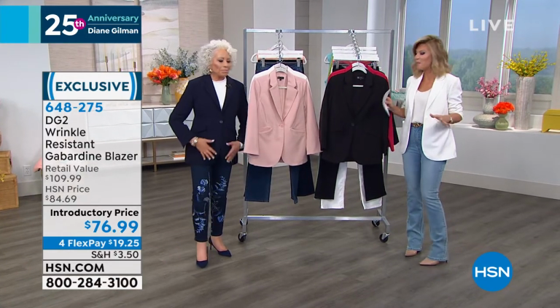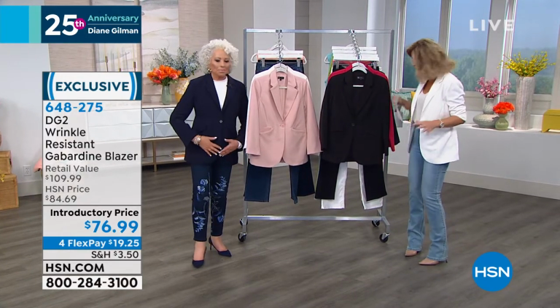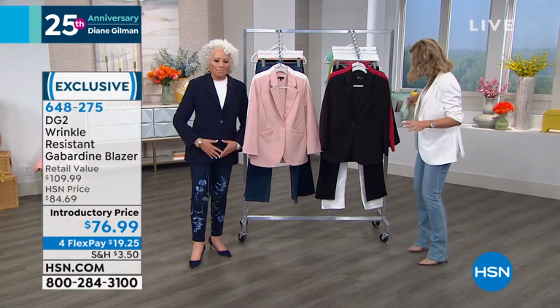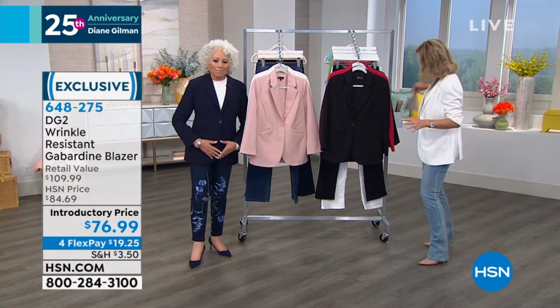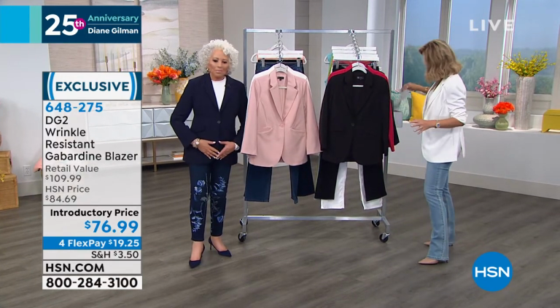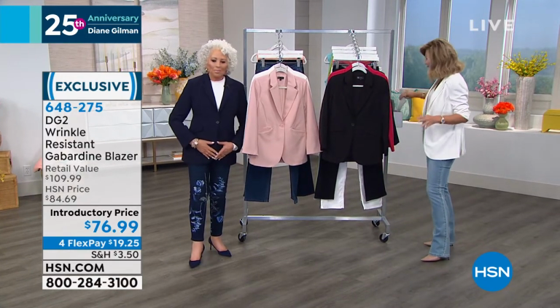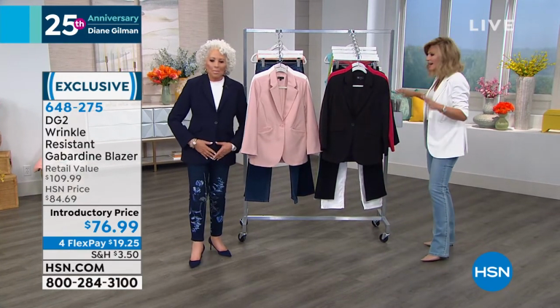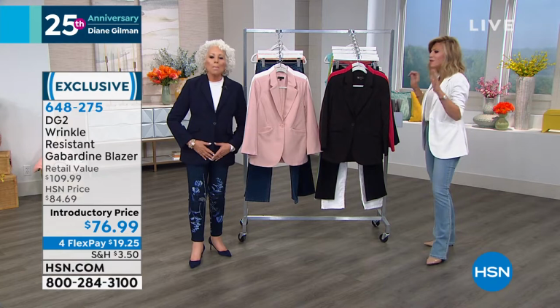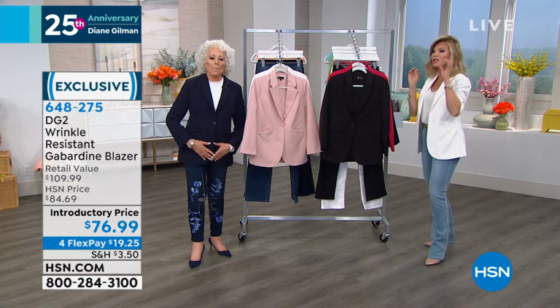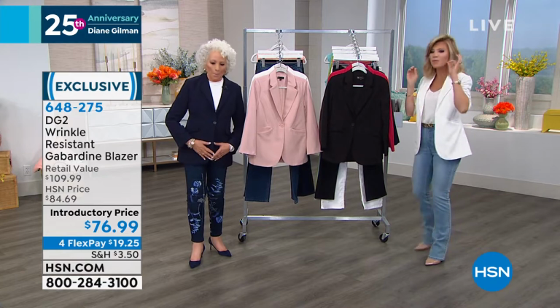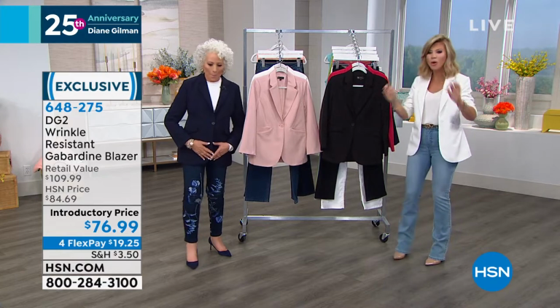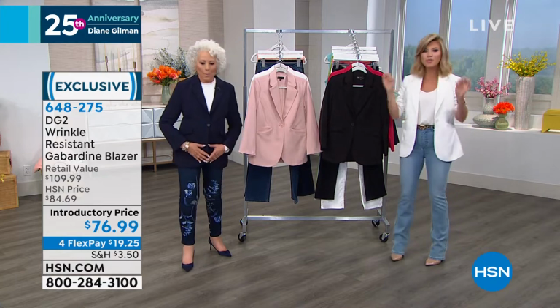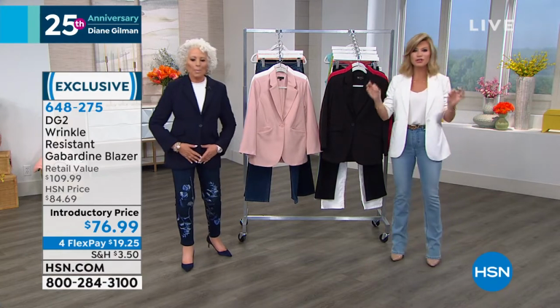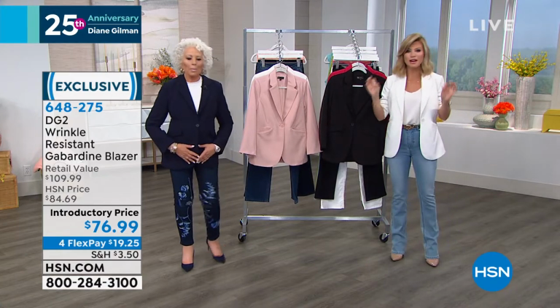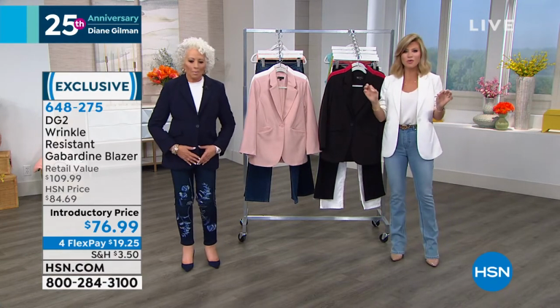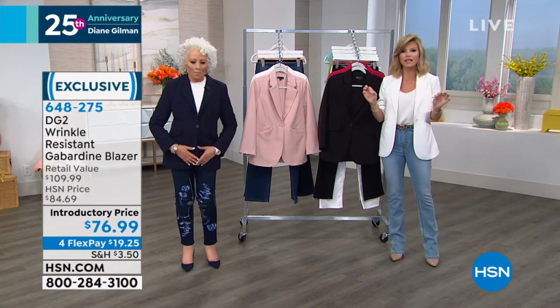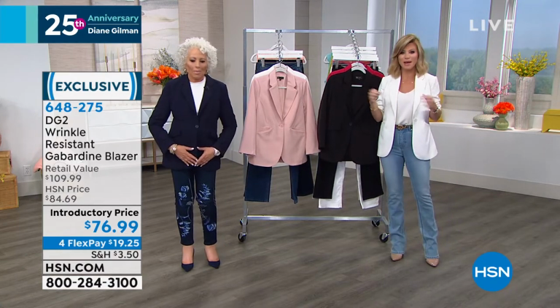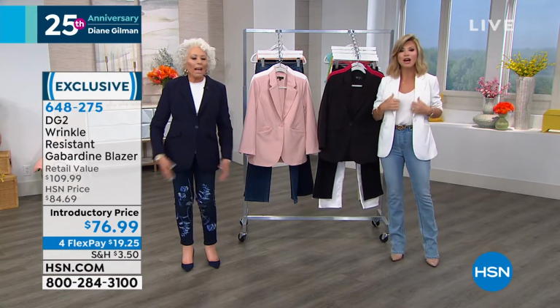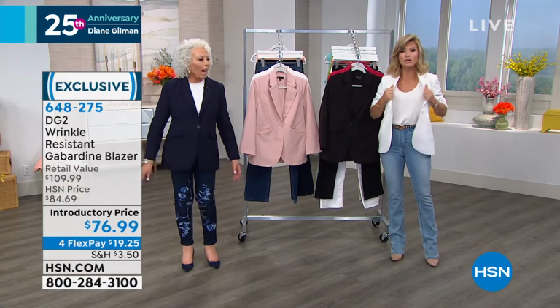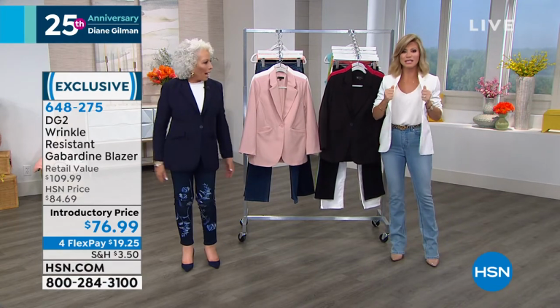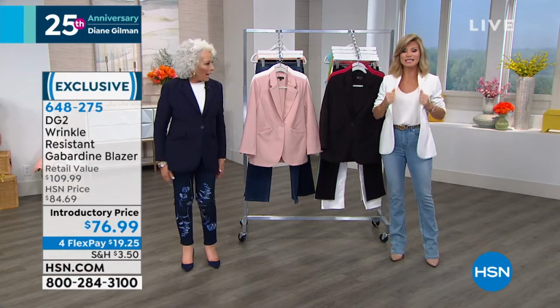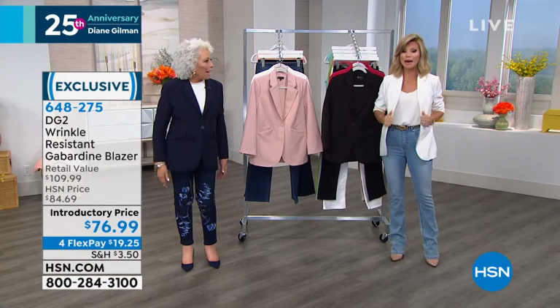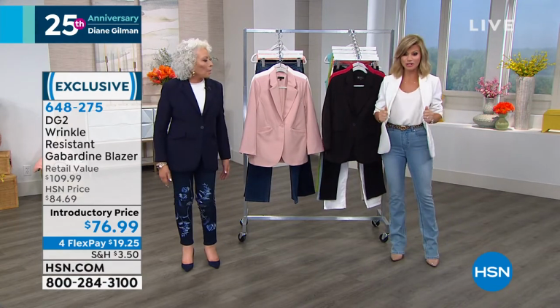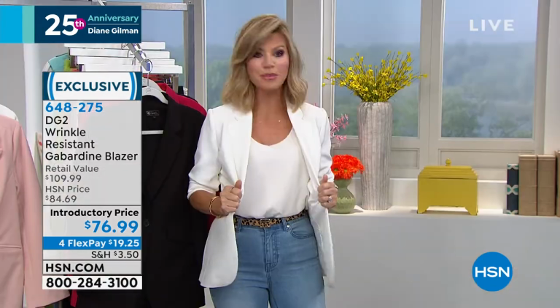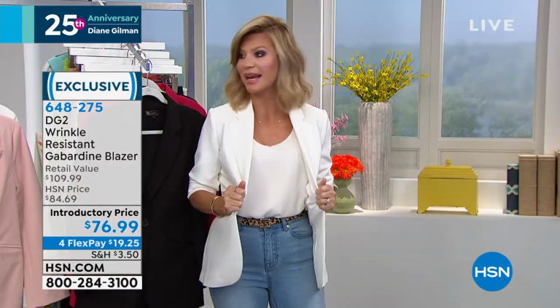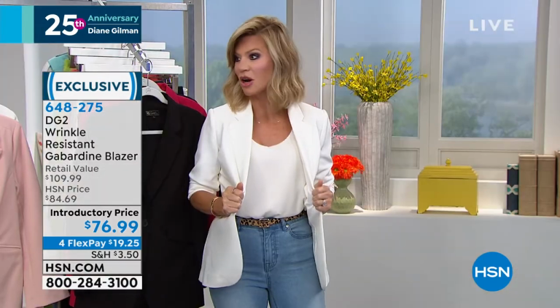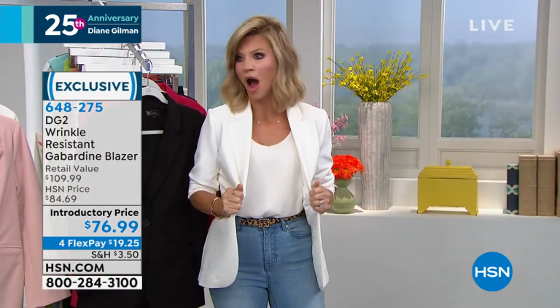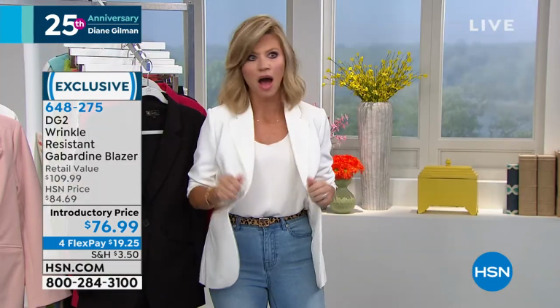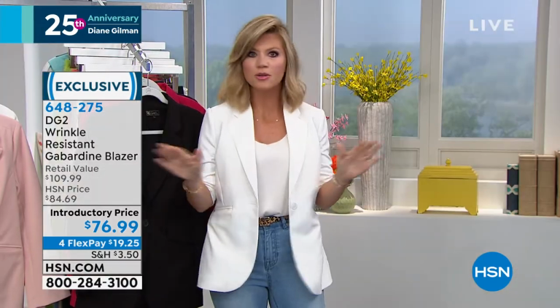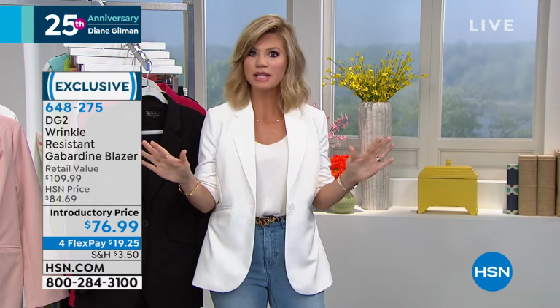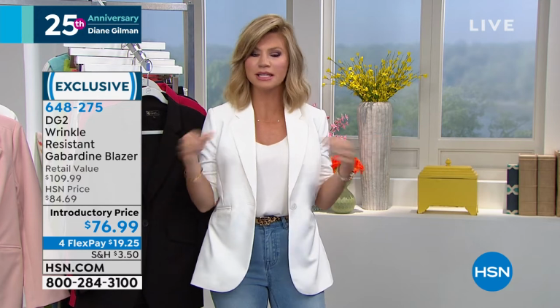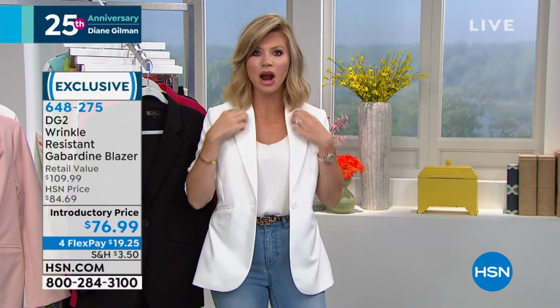The biggest and most important purchase every woman can make, which is this Gabardine laser. Especially this year.